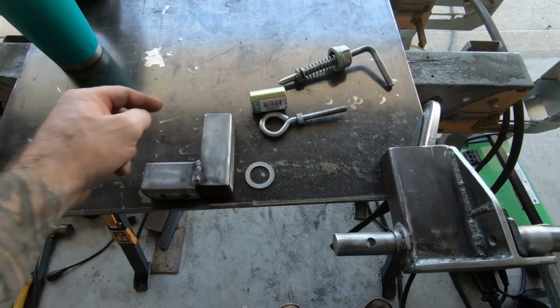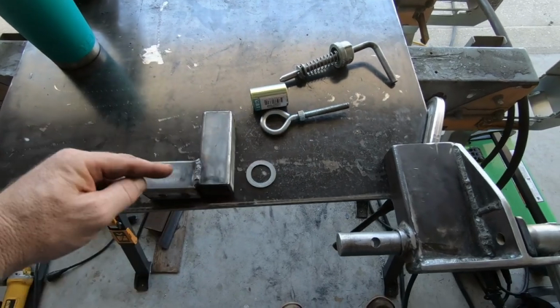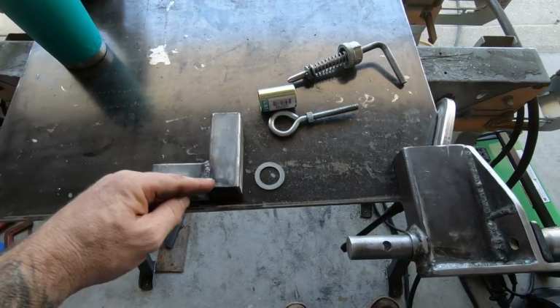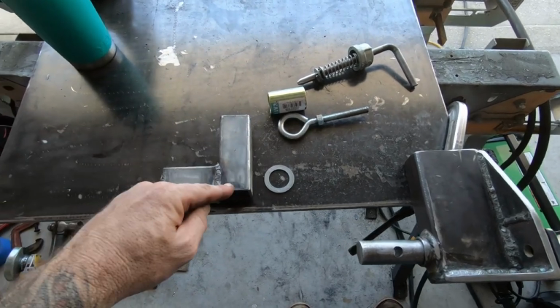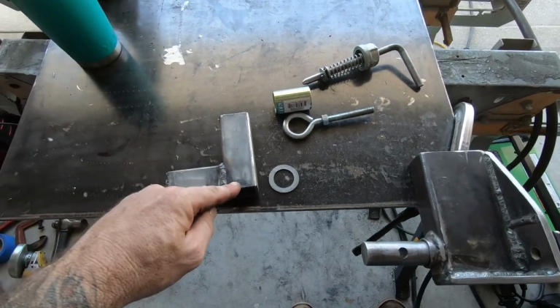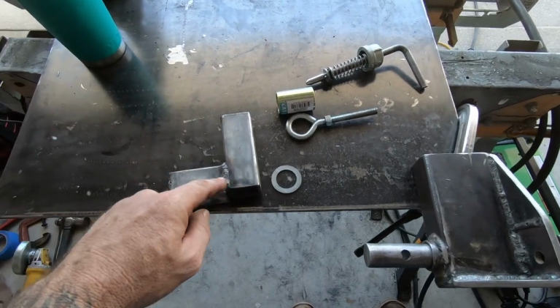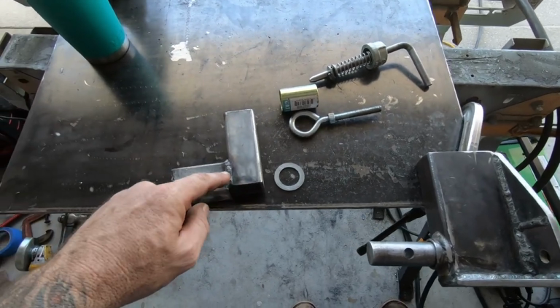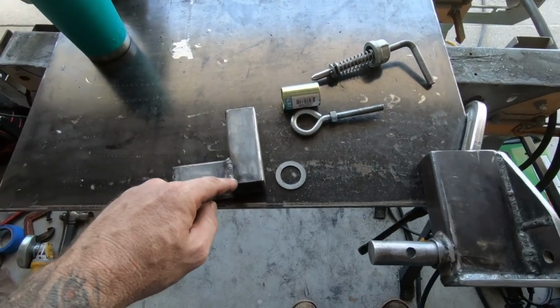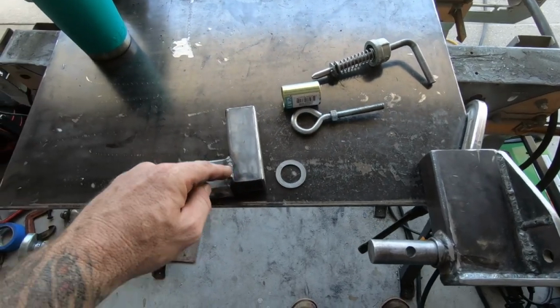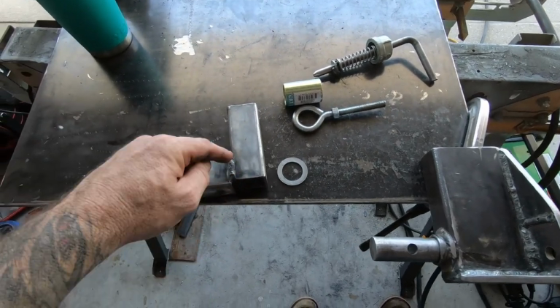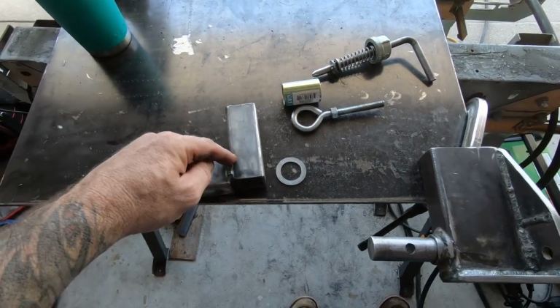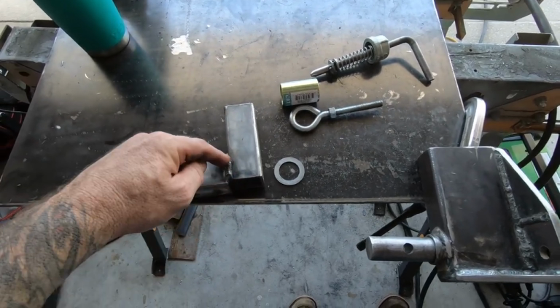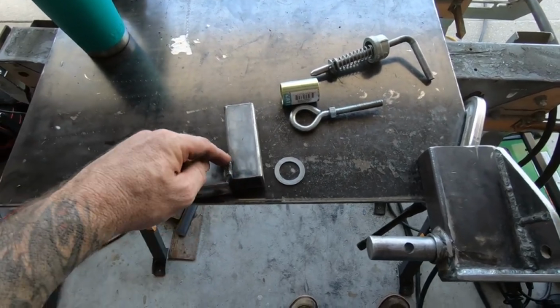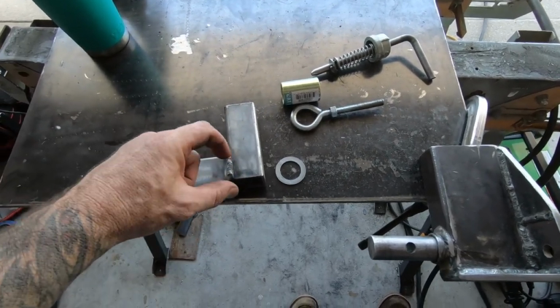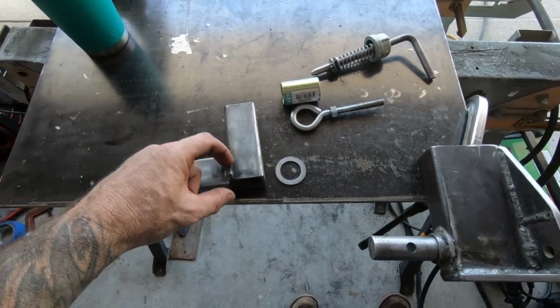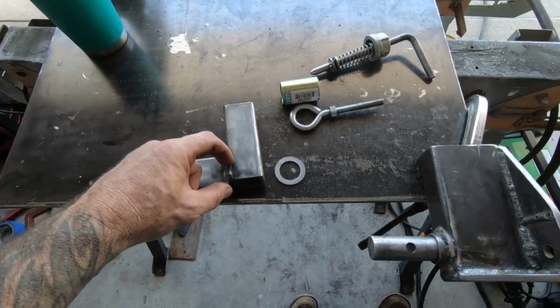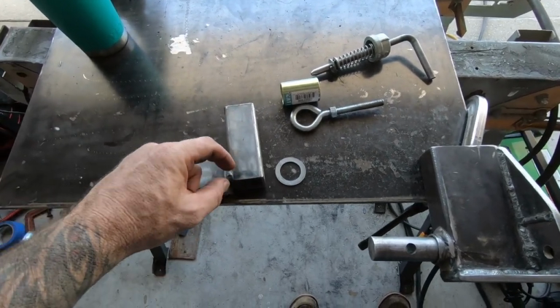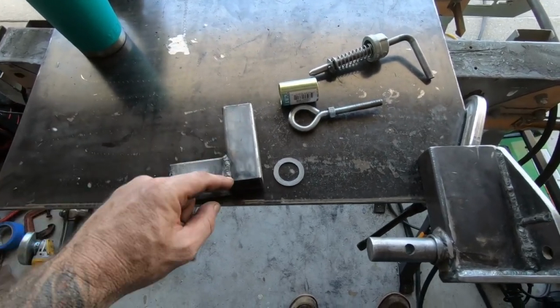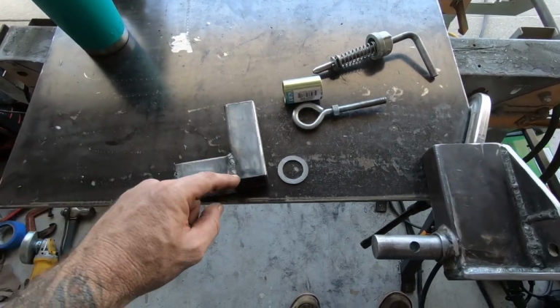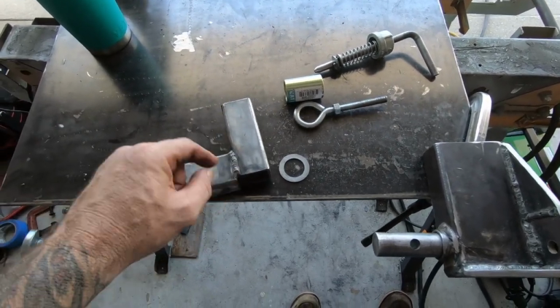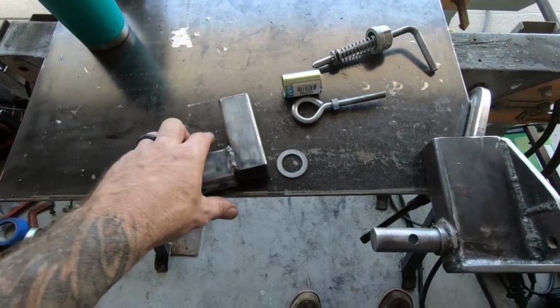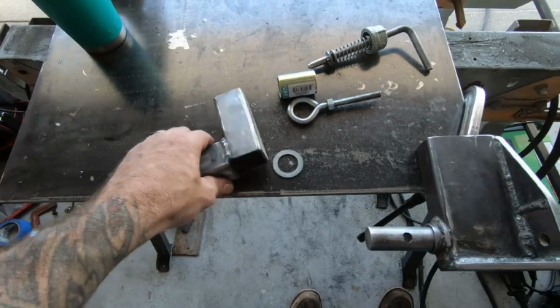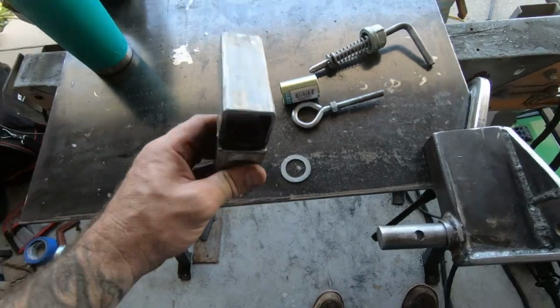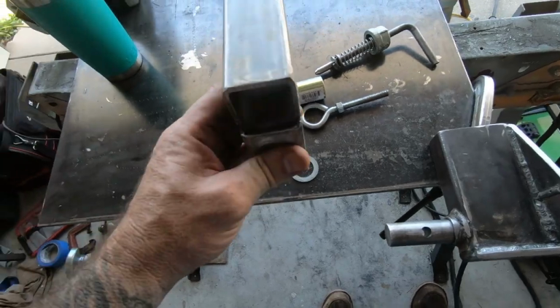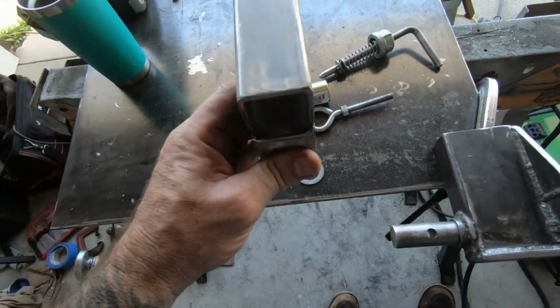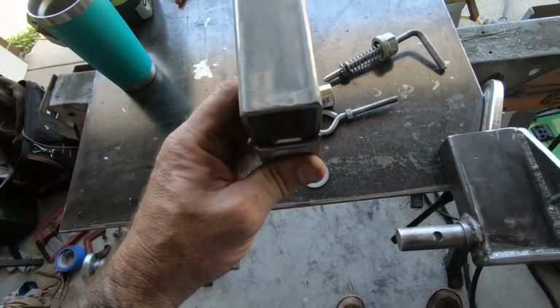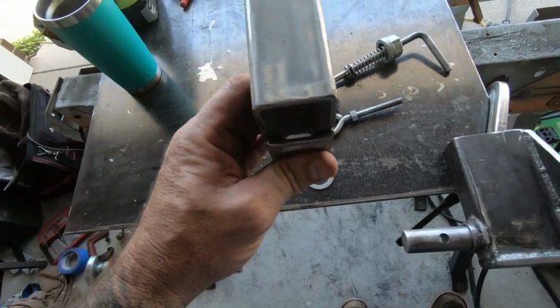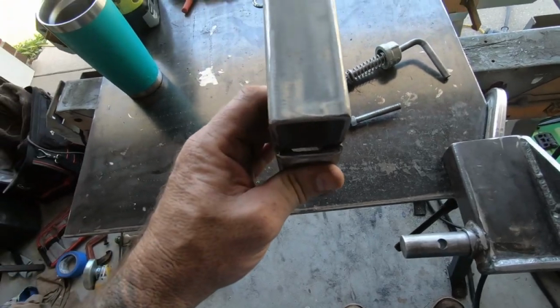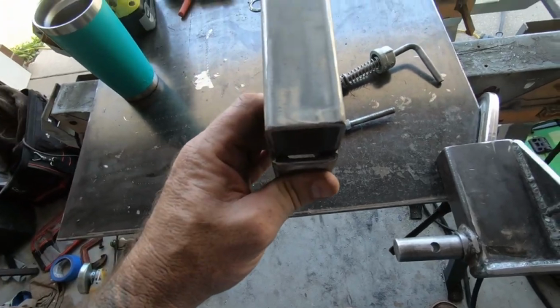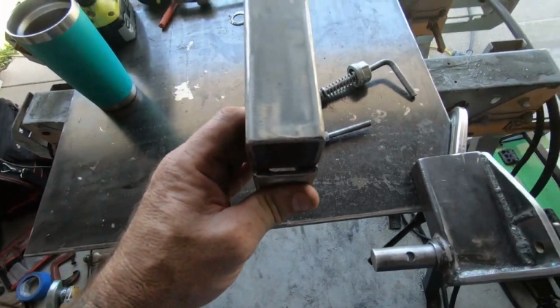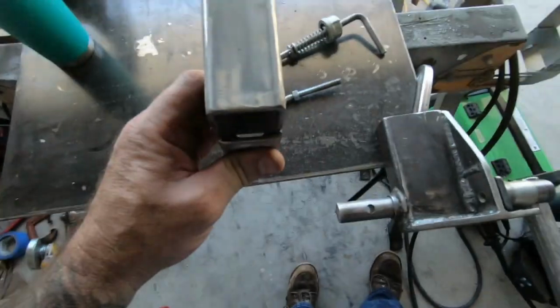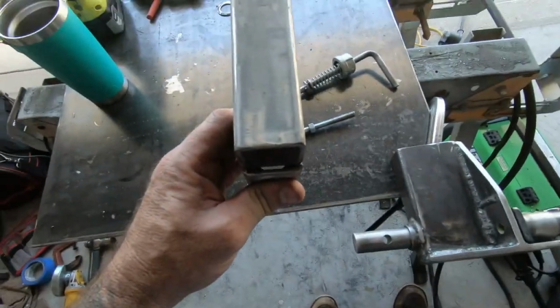I didn't weld it all the way down because I like to keep a little opening for moisture and debris to be able to come out.